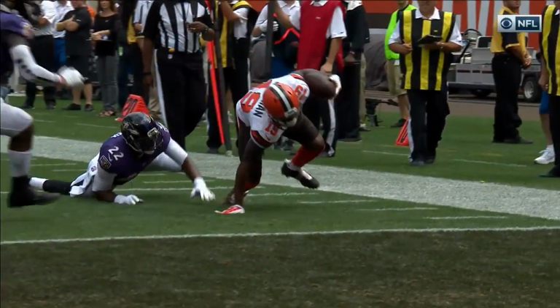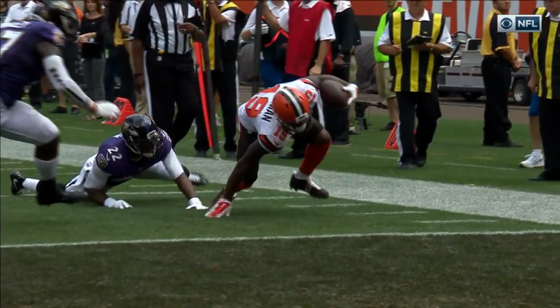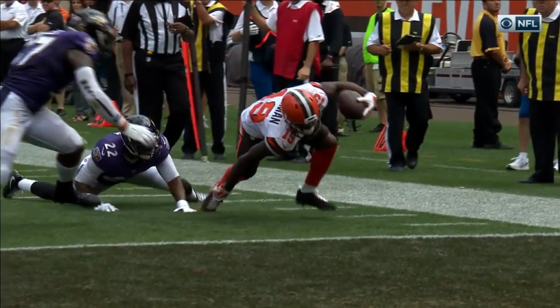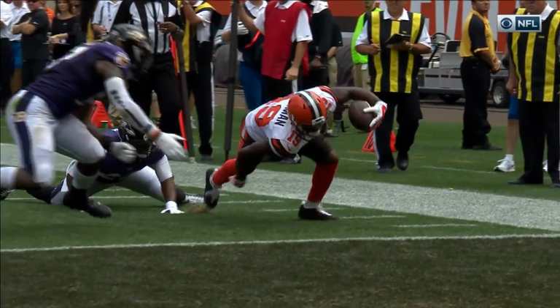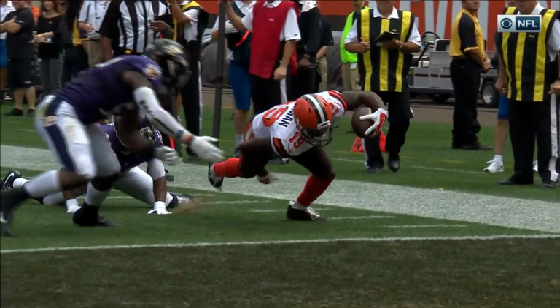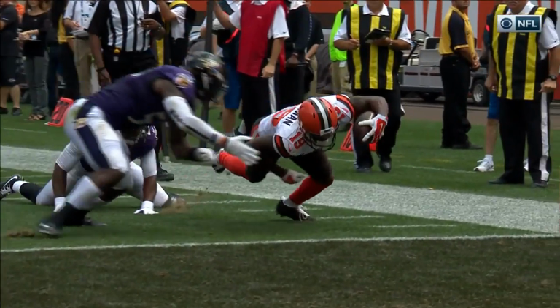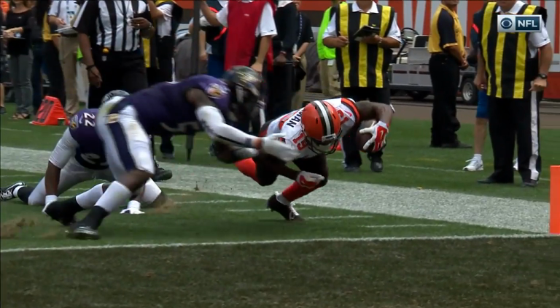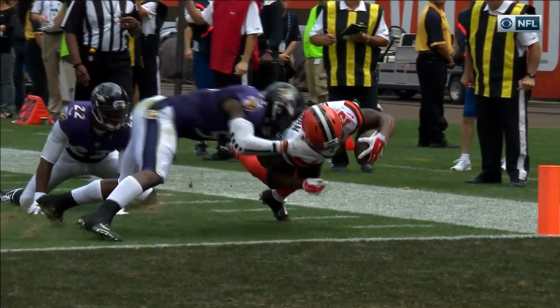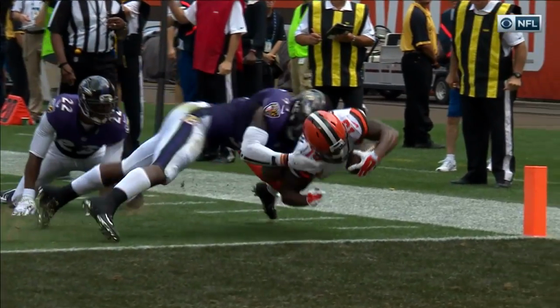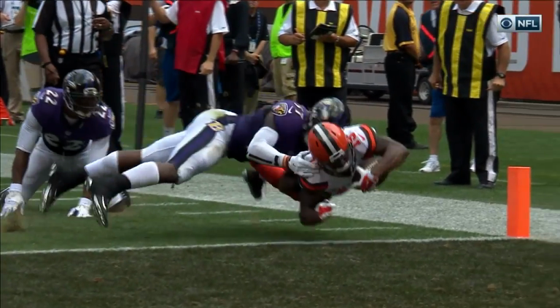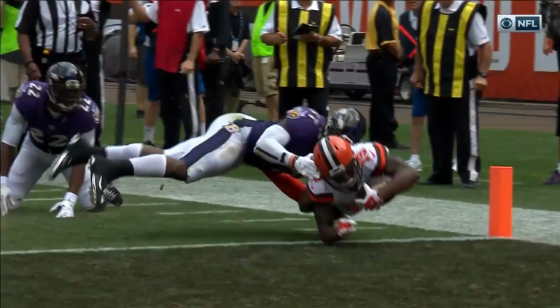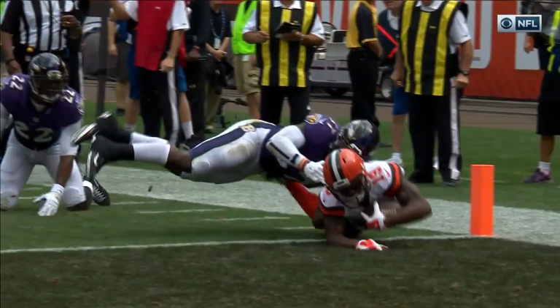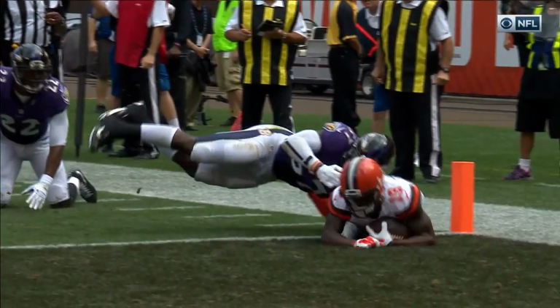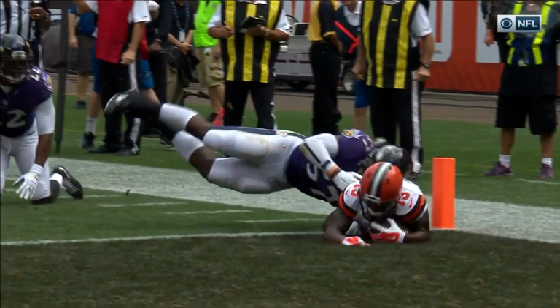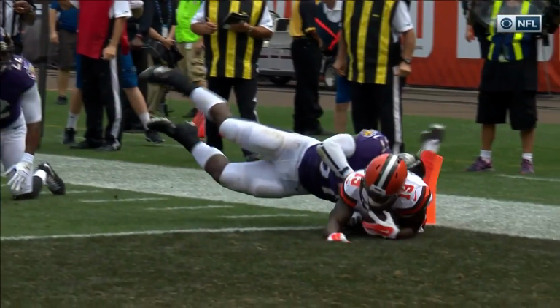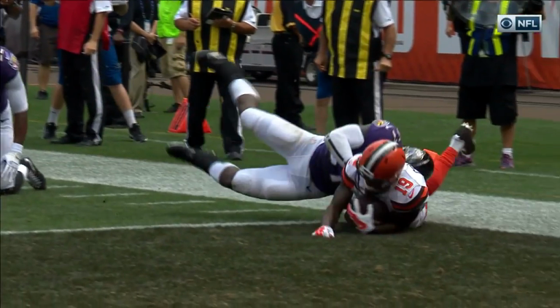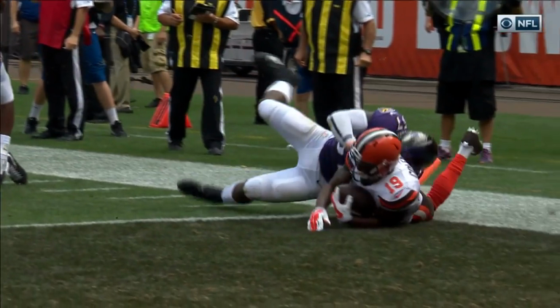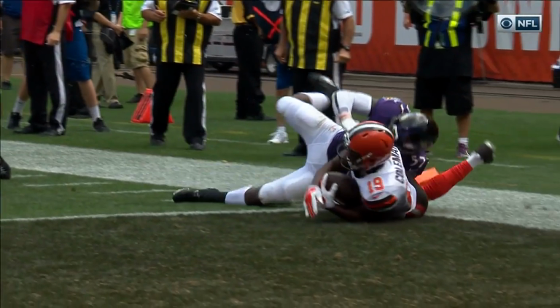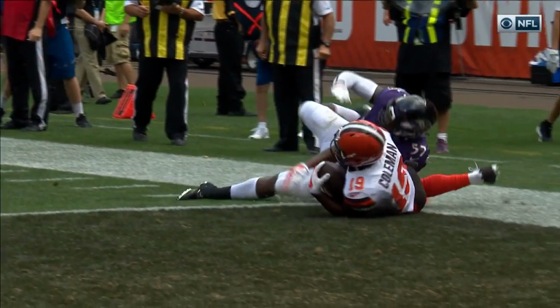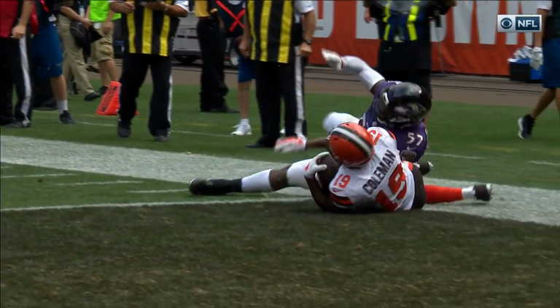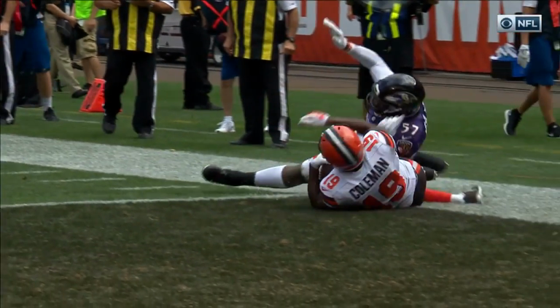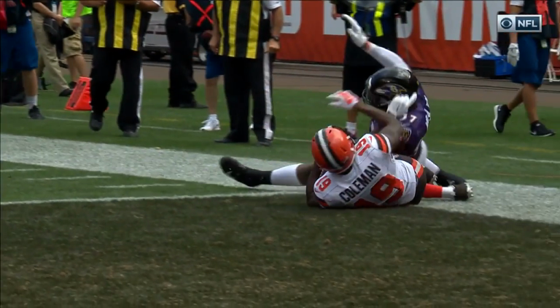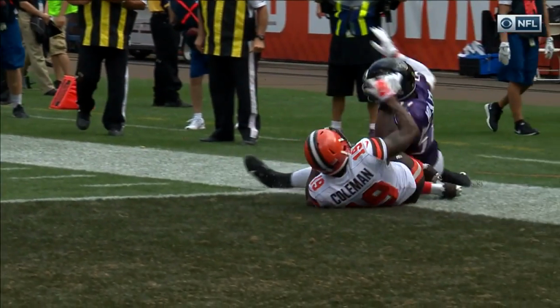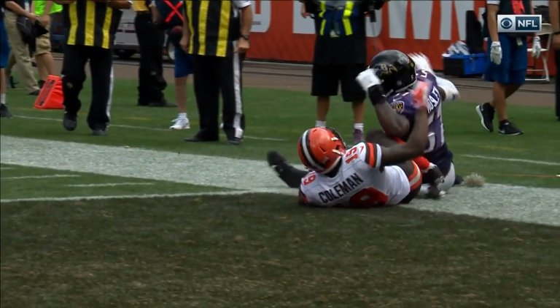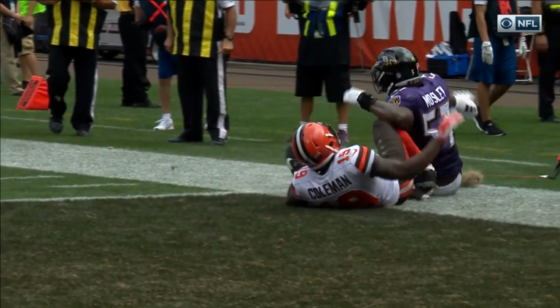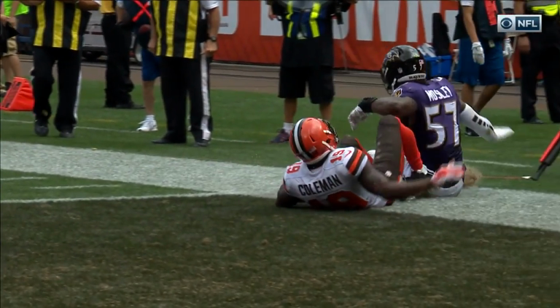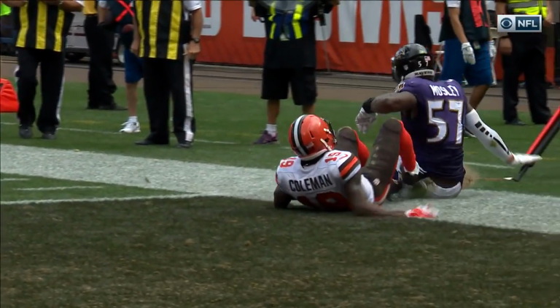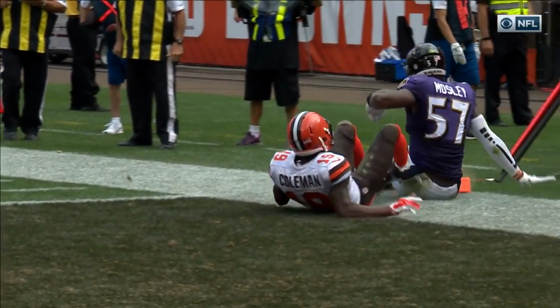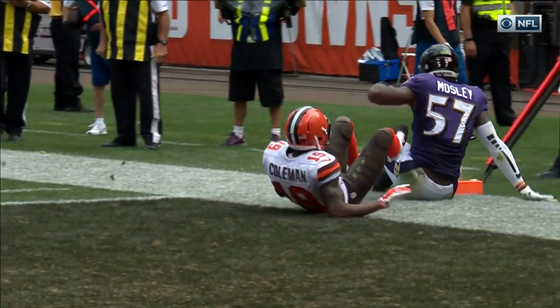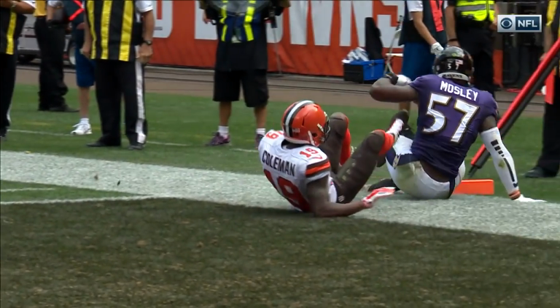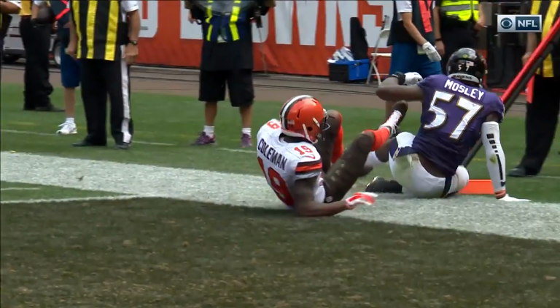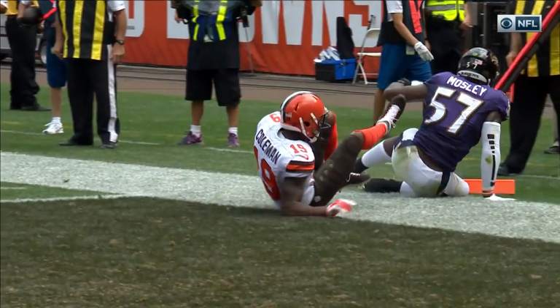Hand down, he's fine. Reaches out — touchdown for sure. Corey Coleman special.